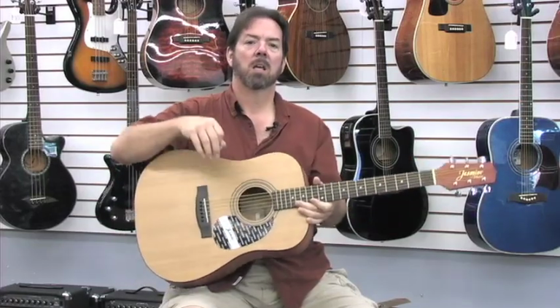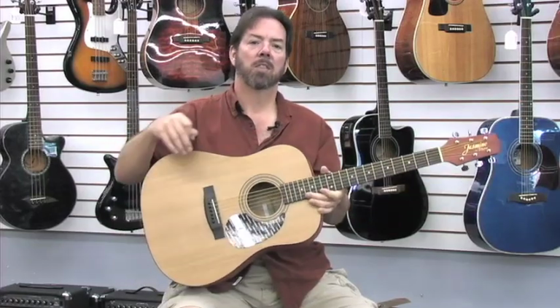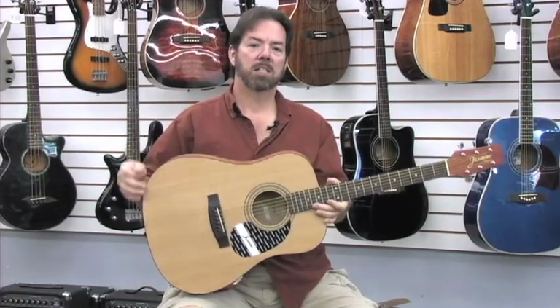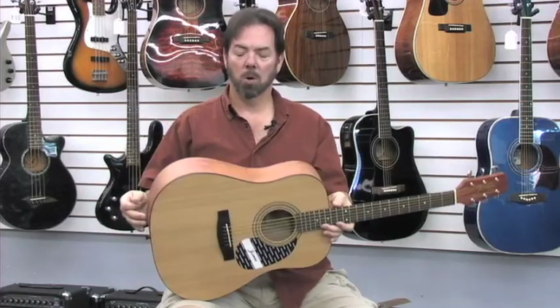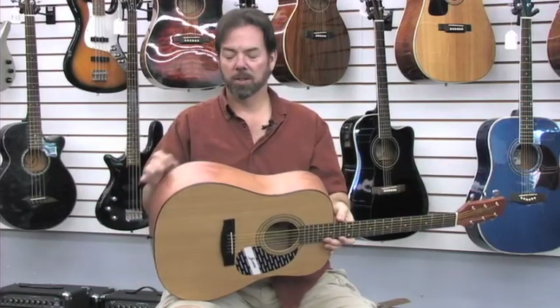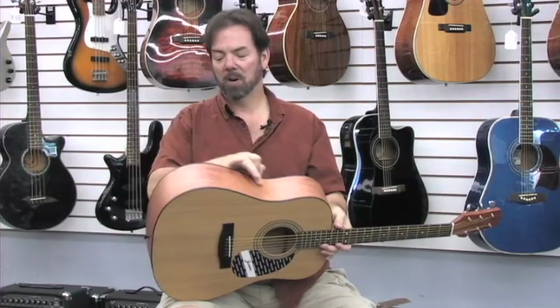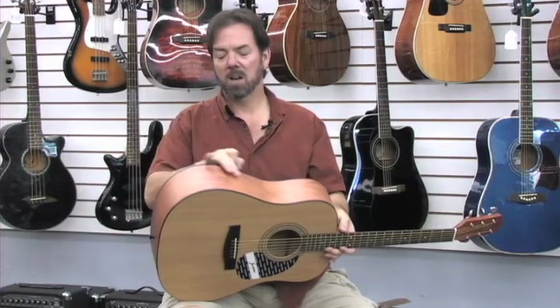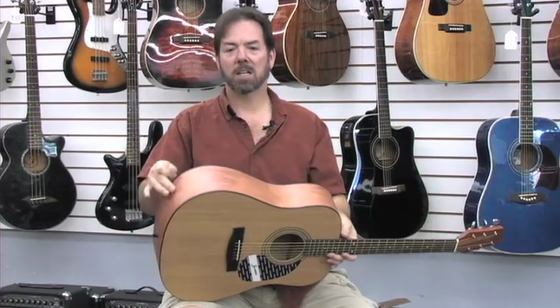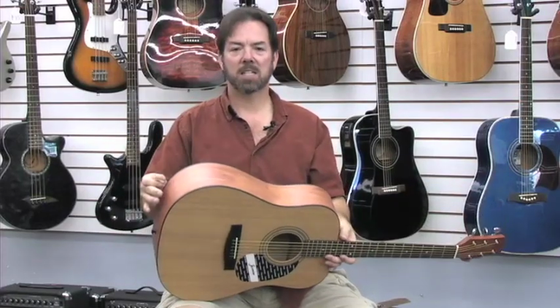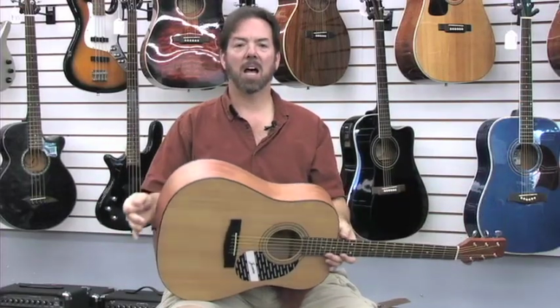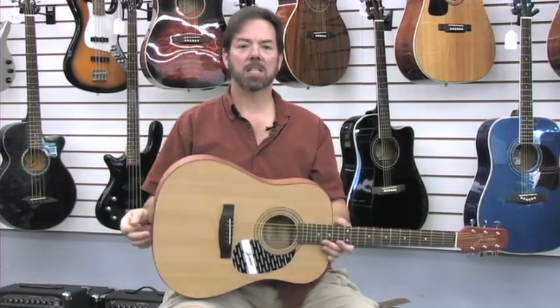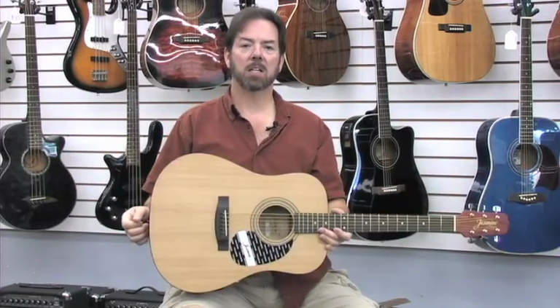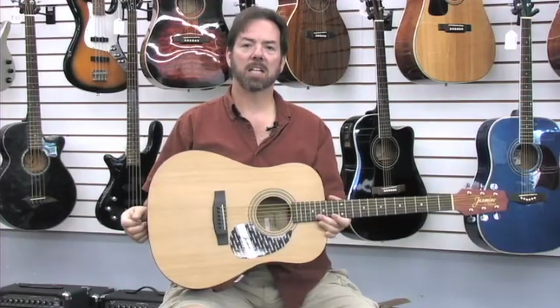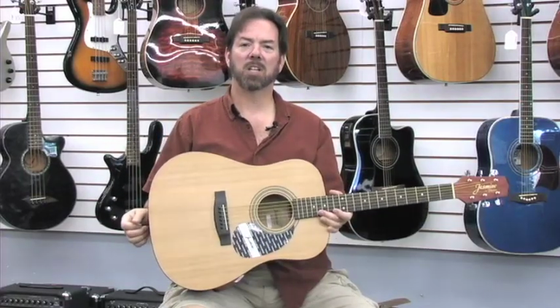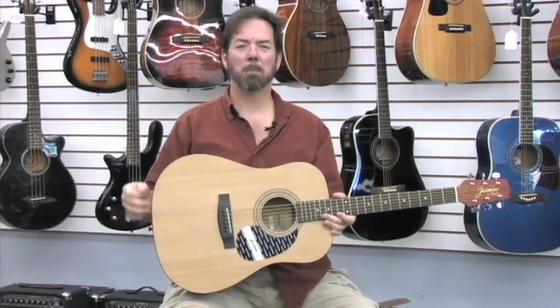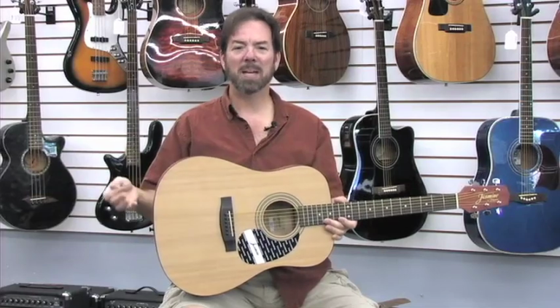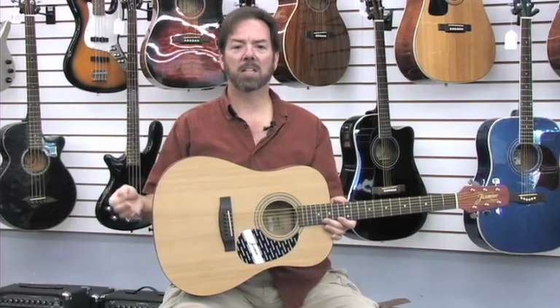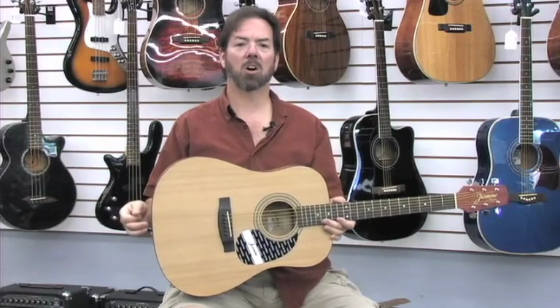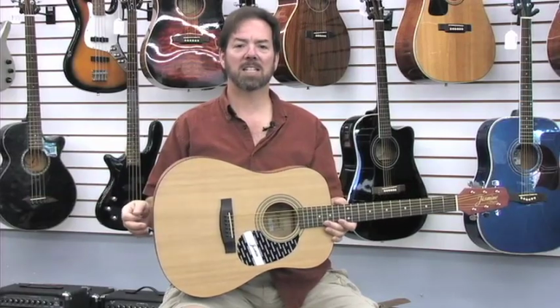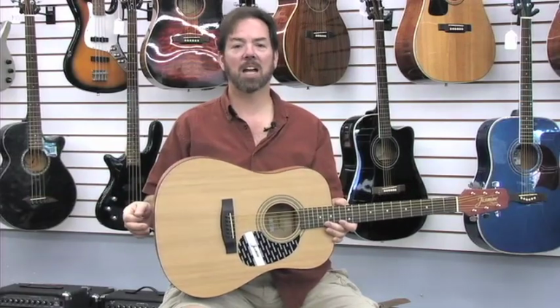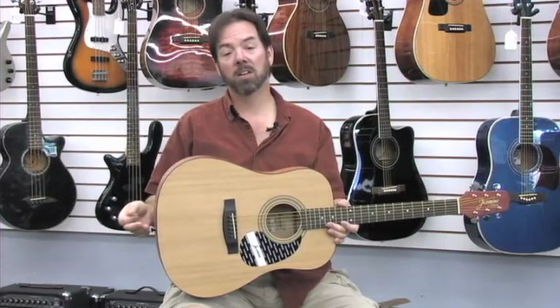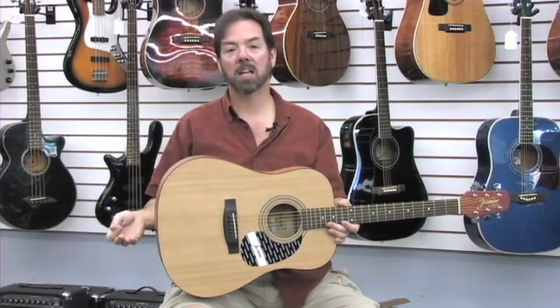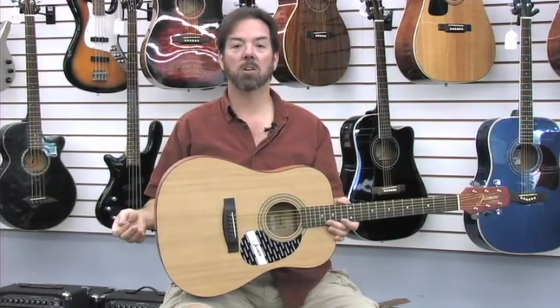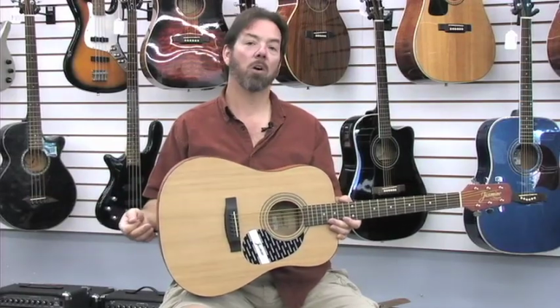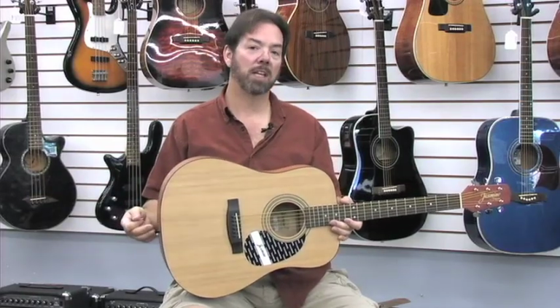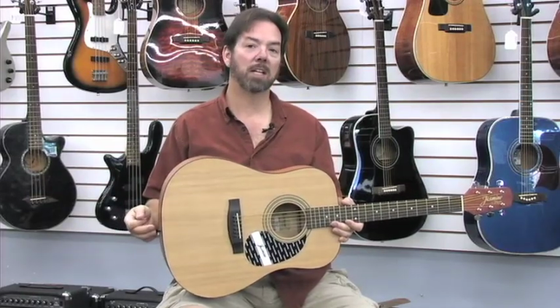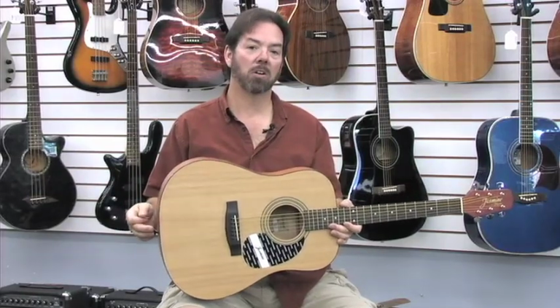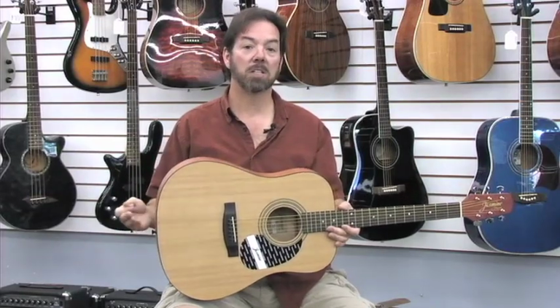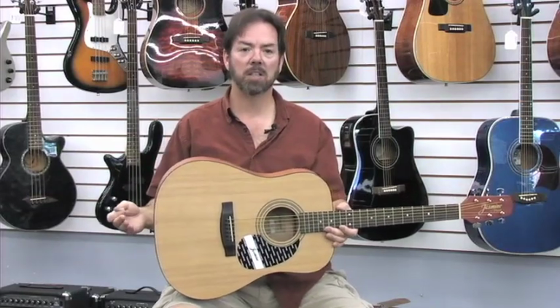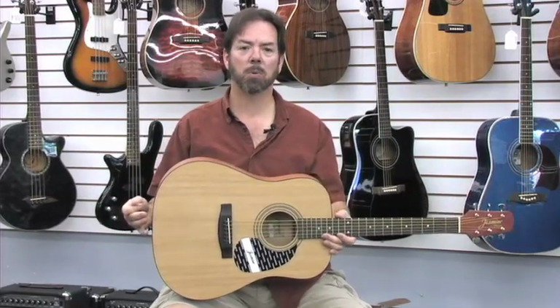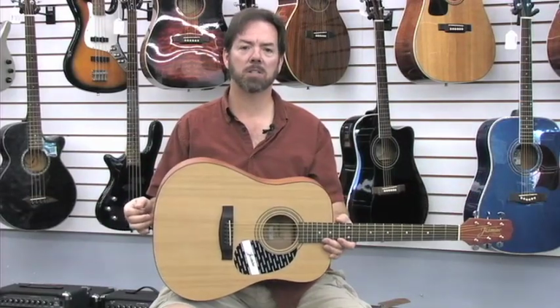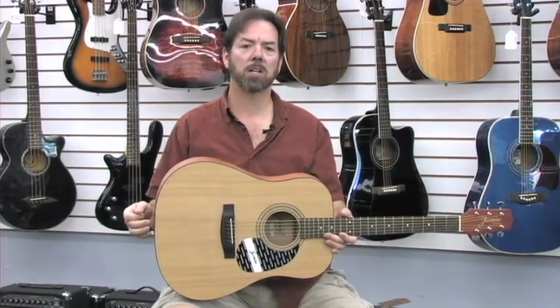This, along with the dreadnought size, gives it that big guitar sound that again you don't often get in guitars in this price range.